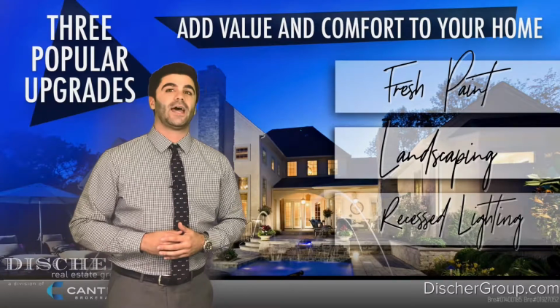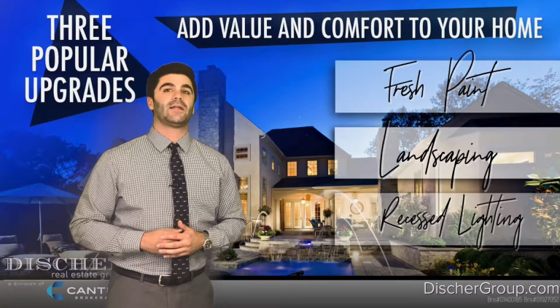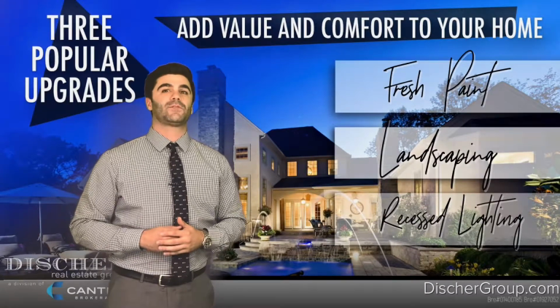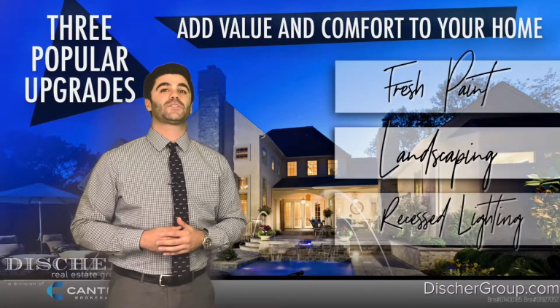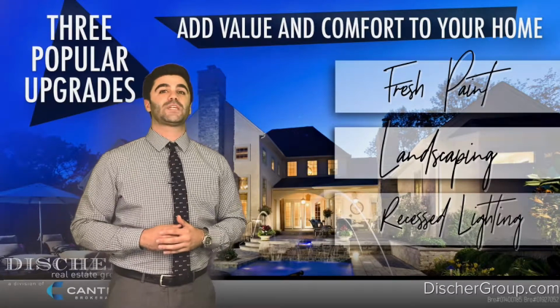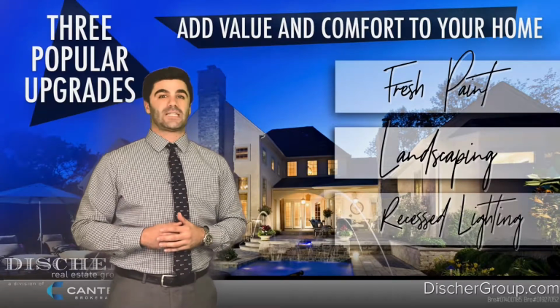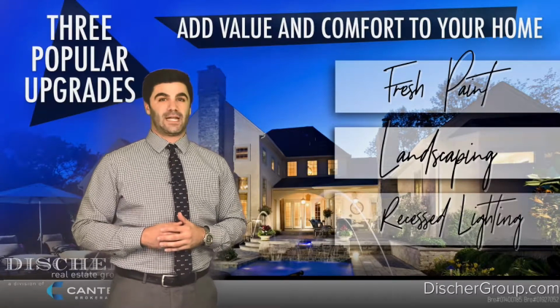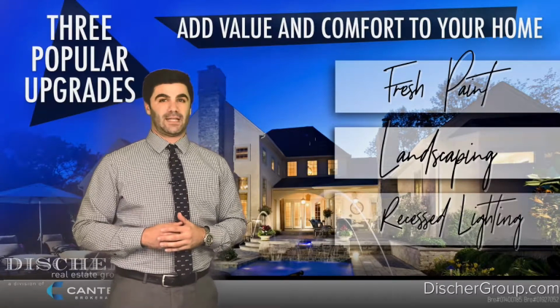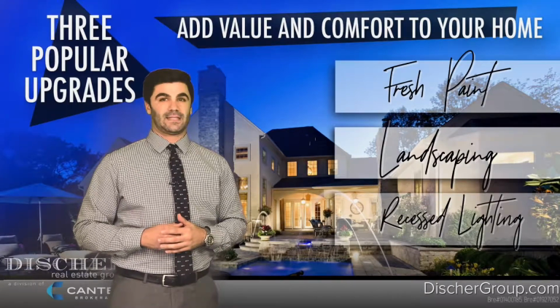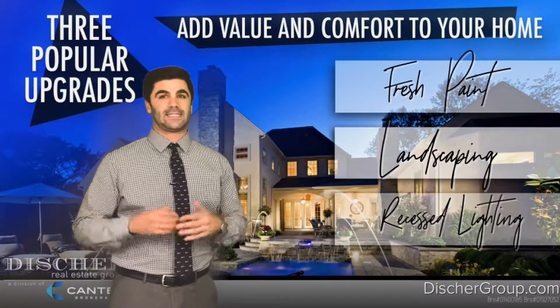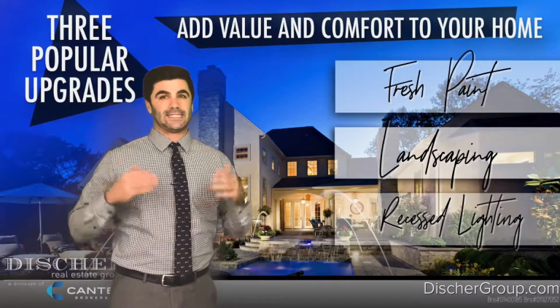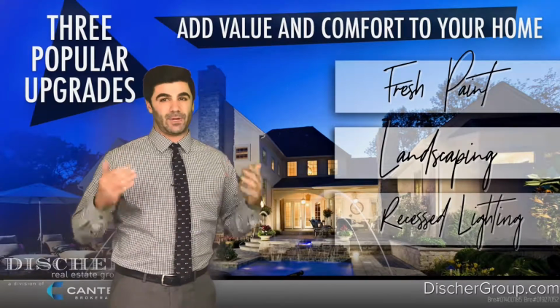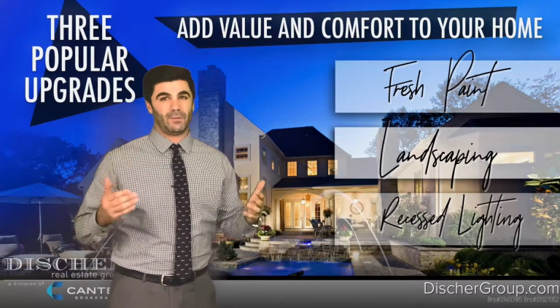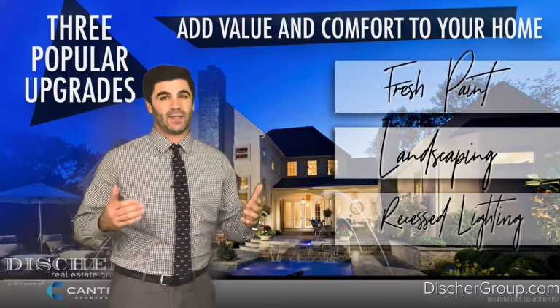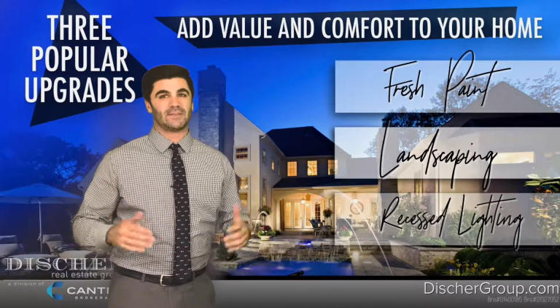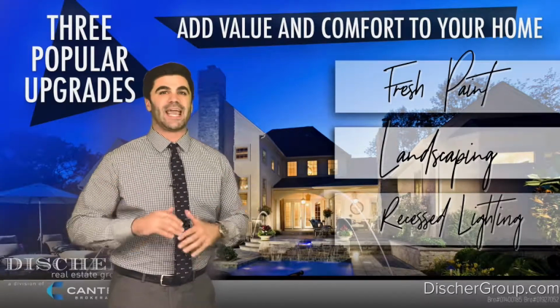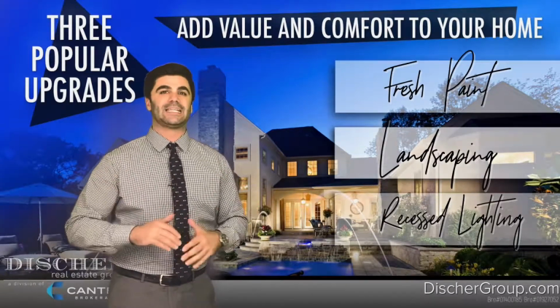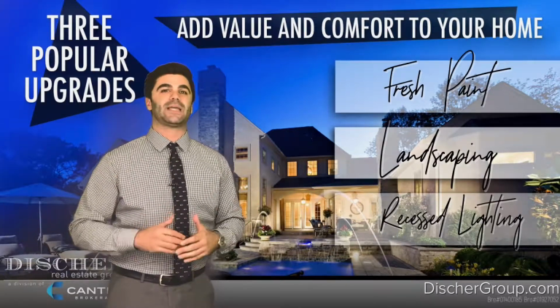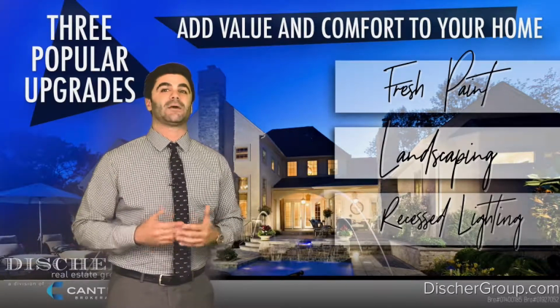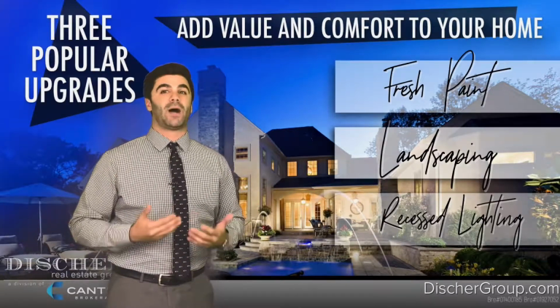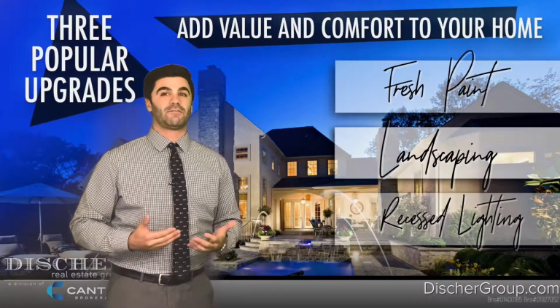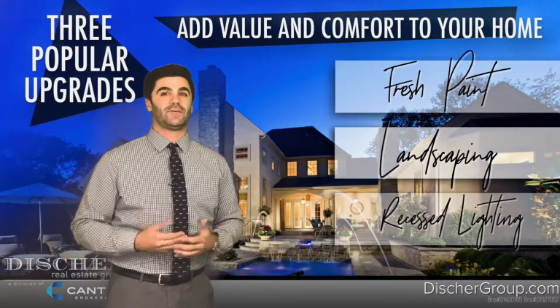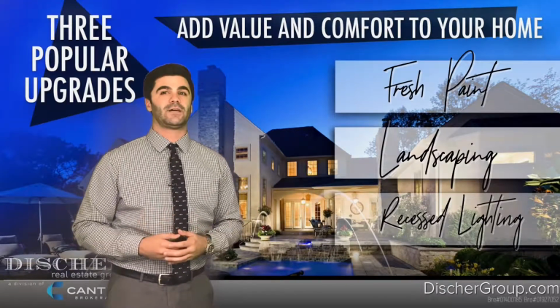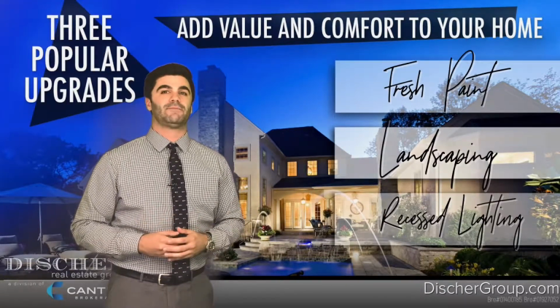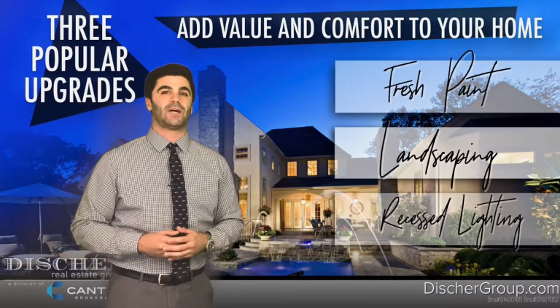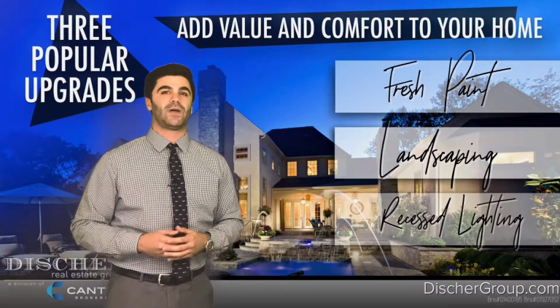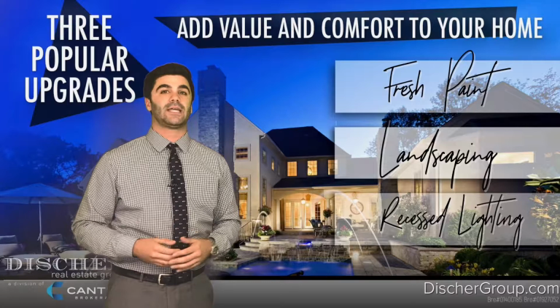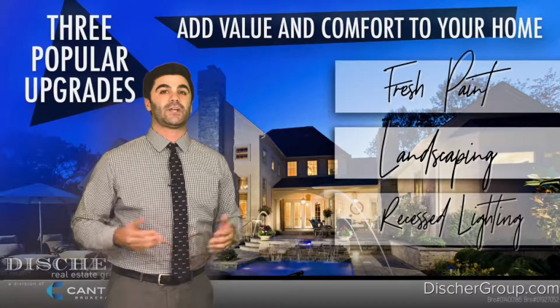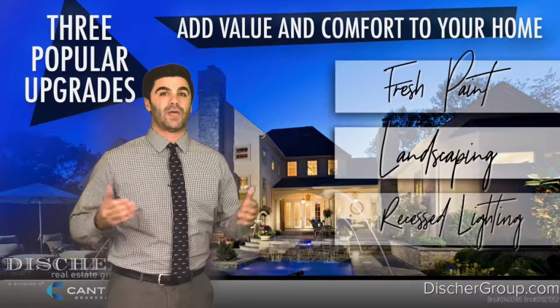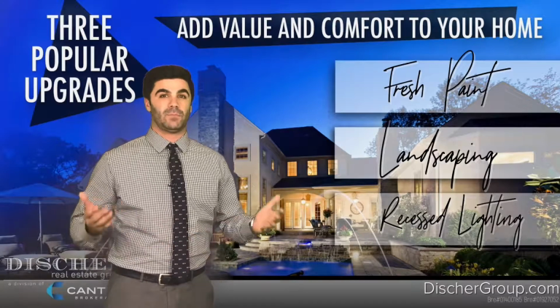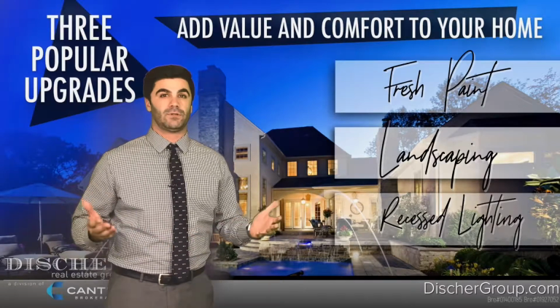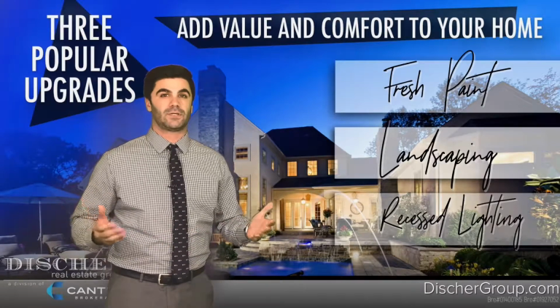And number three is recessed lighting. This is a simple upgrade that gives any space a modern feel and if done right, you can create moods.